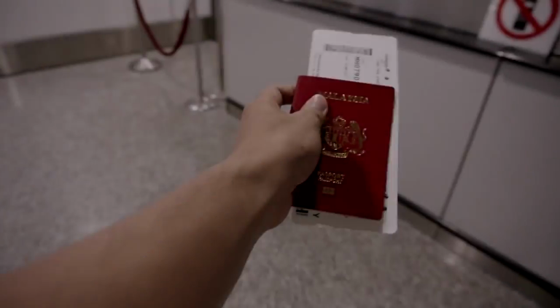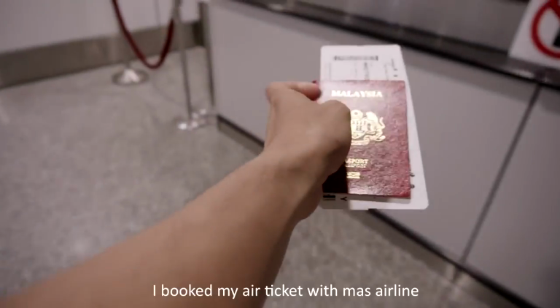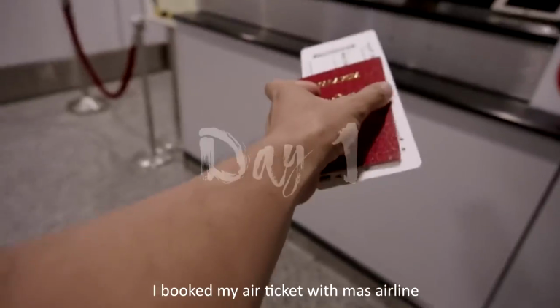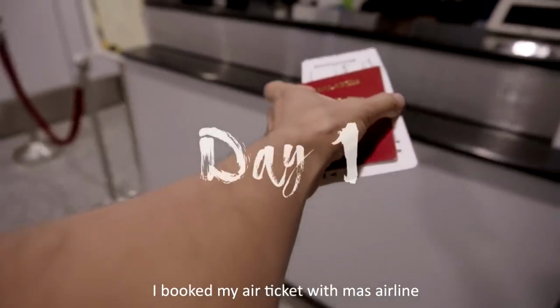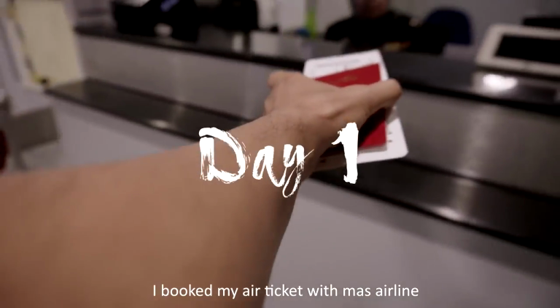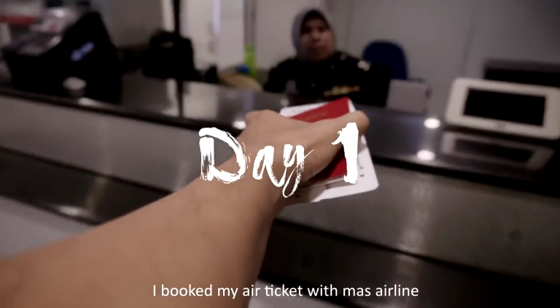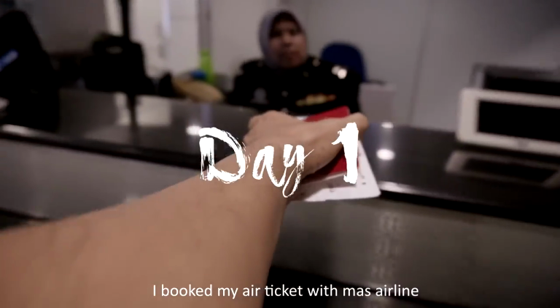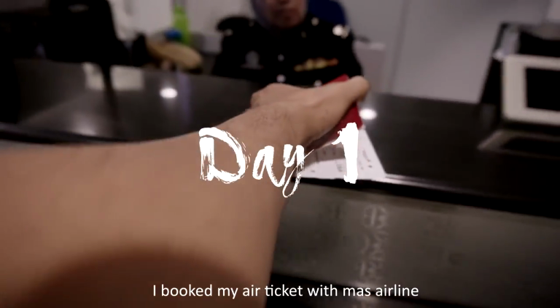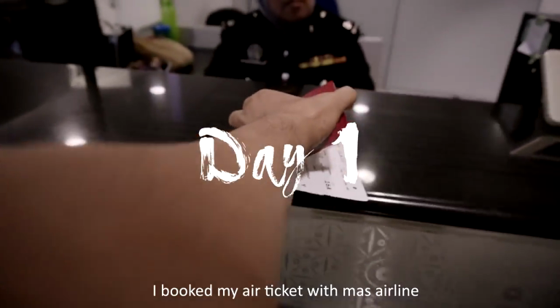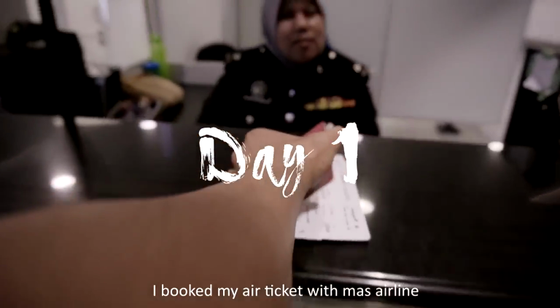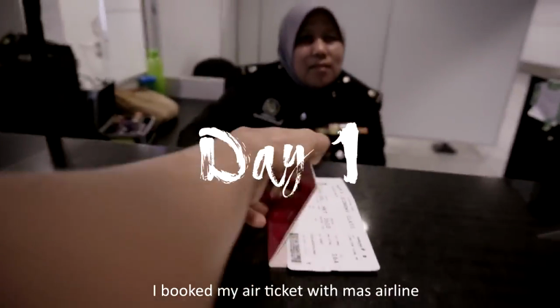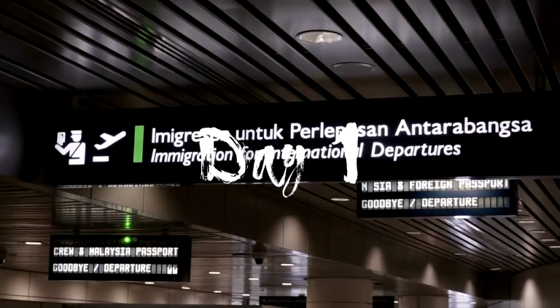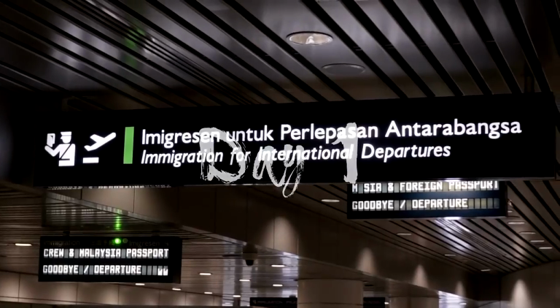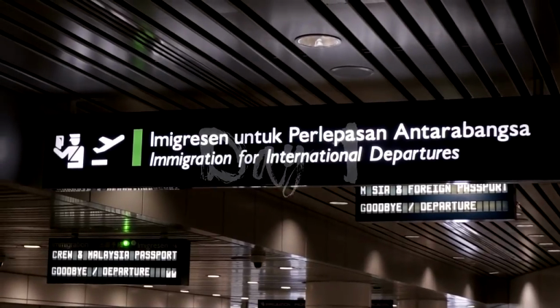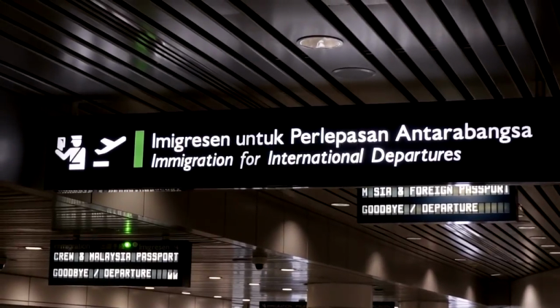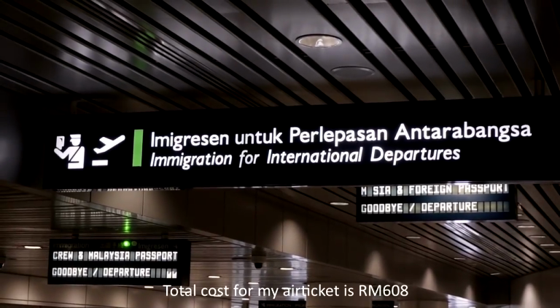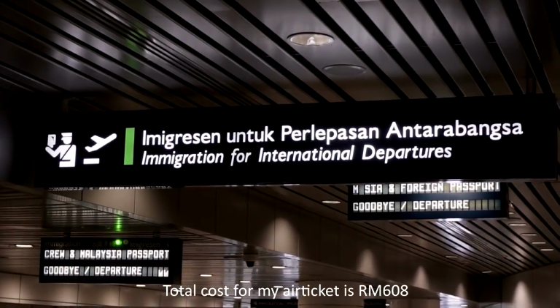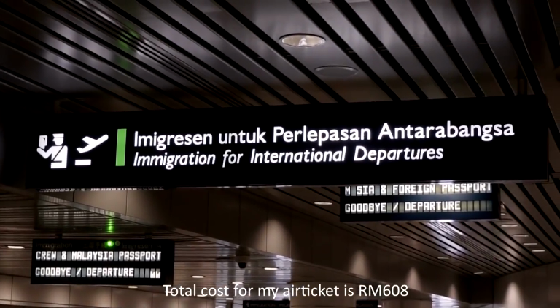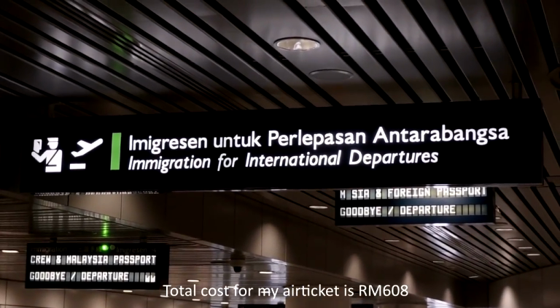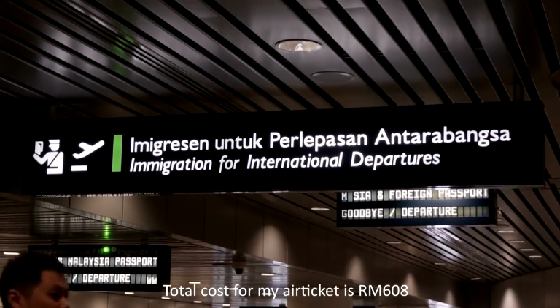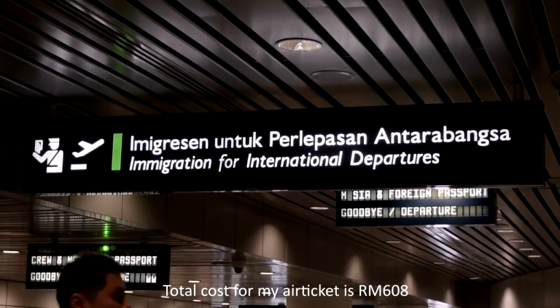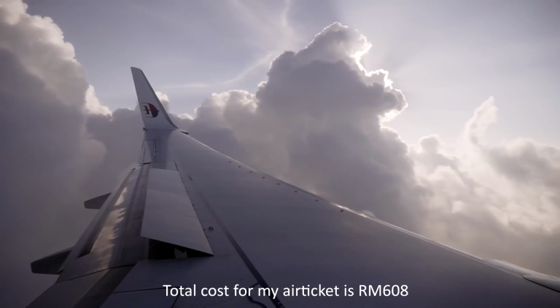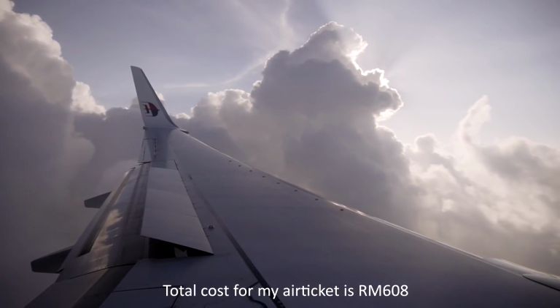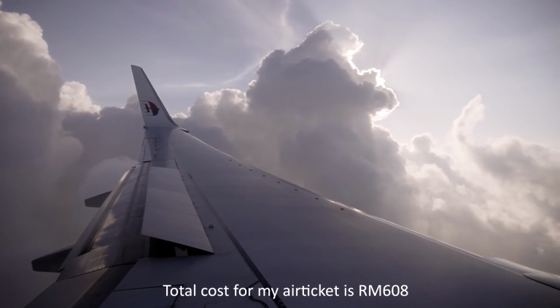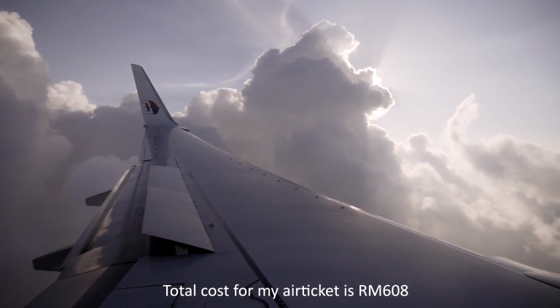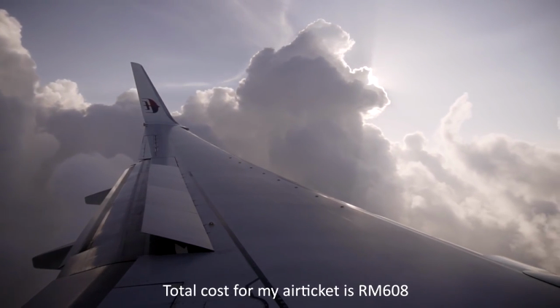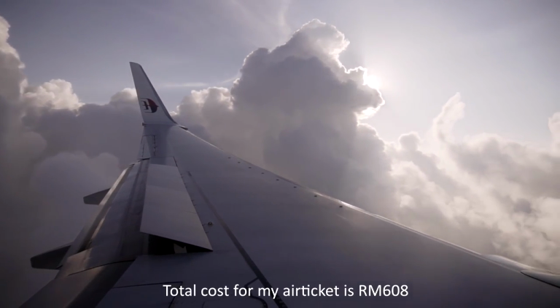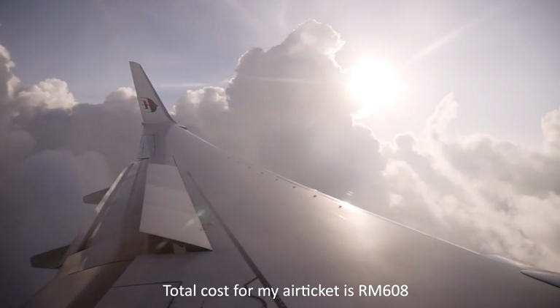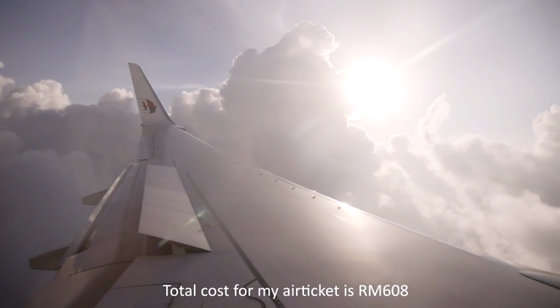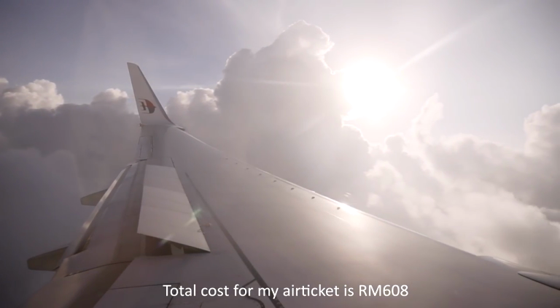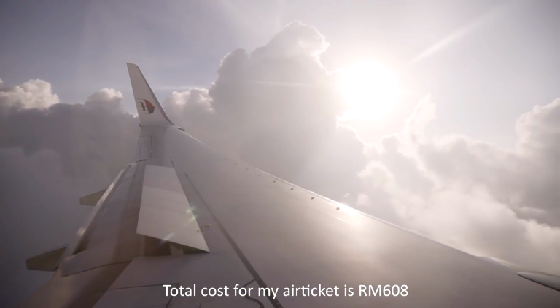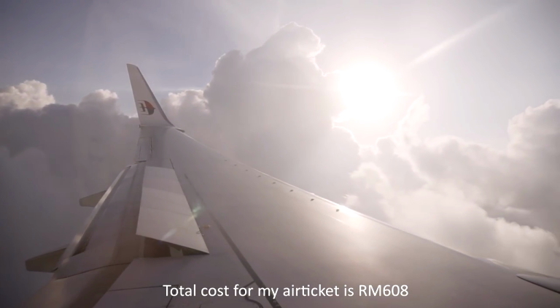I booked my air ticket with Mars Airline. The total cost for my air ticket is around RM608.